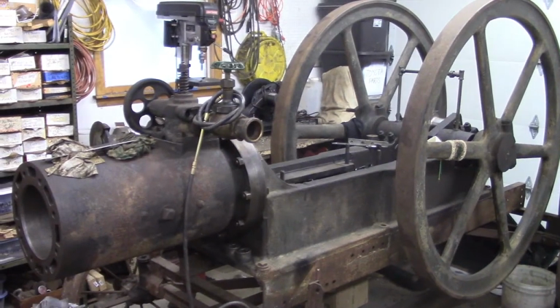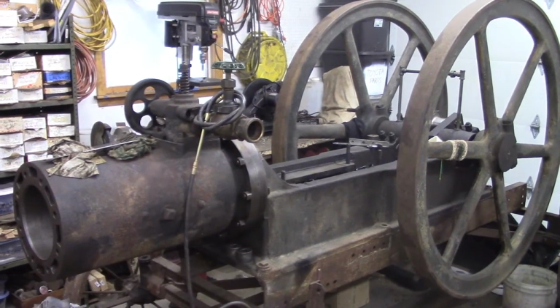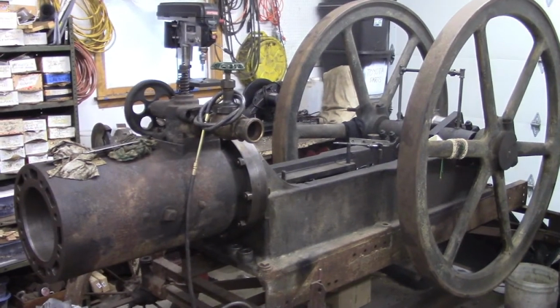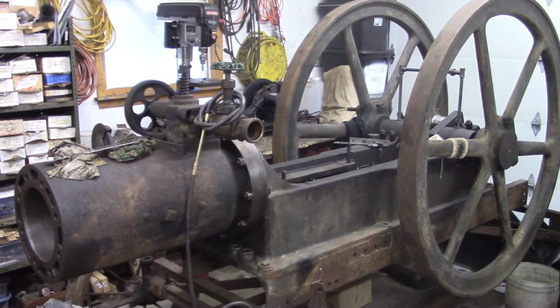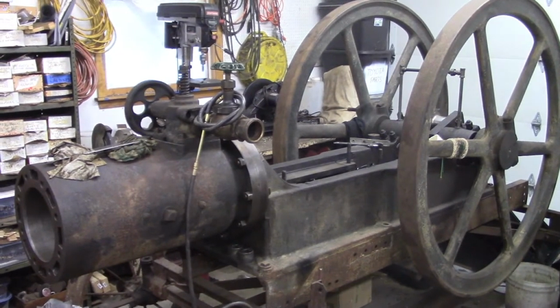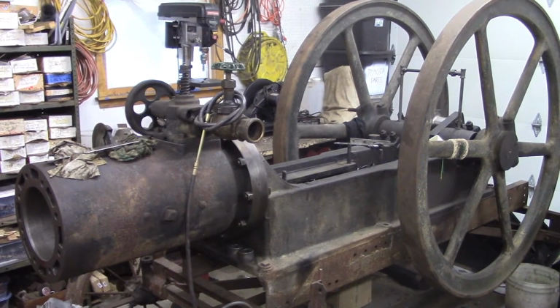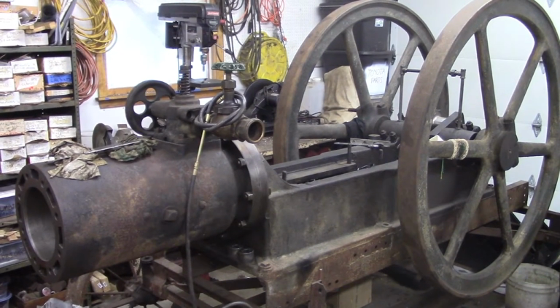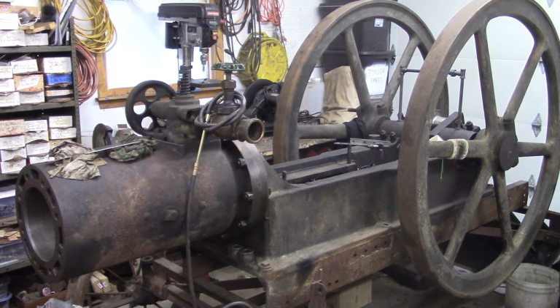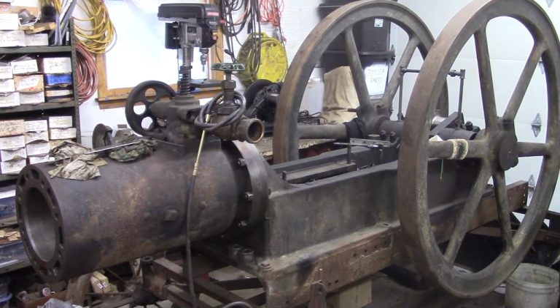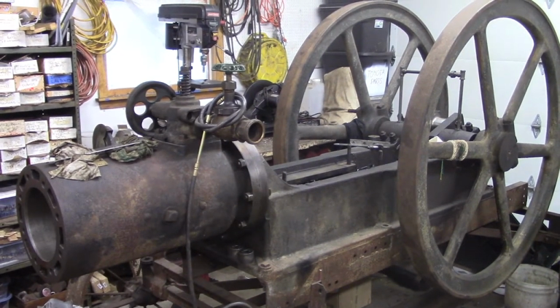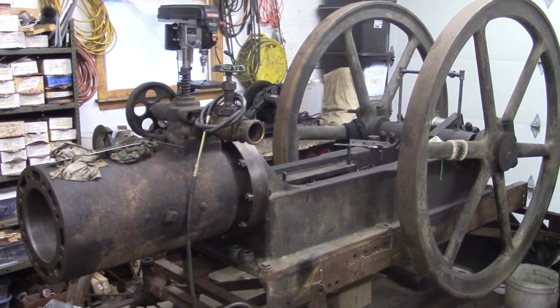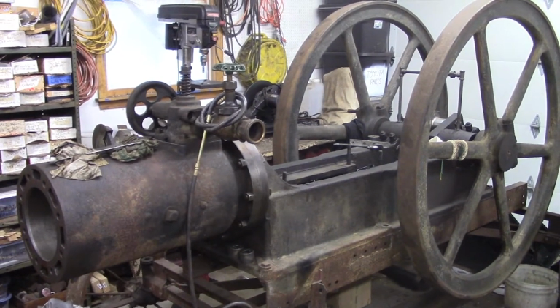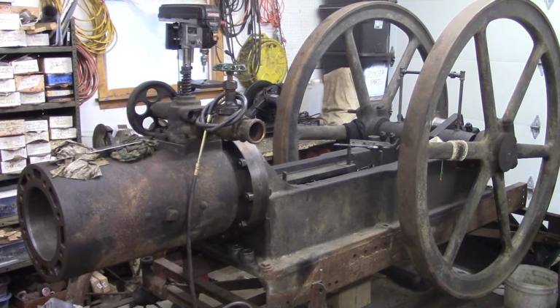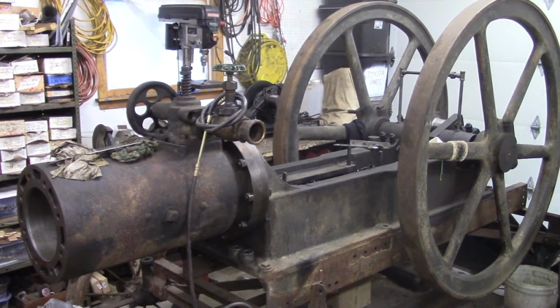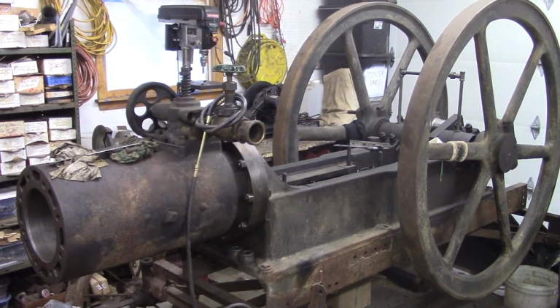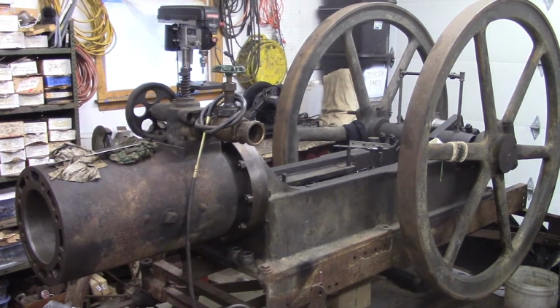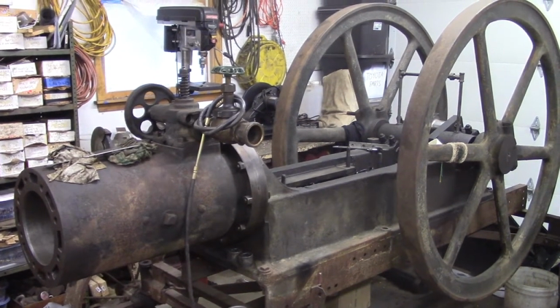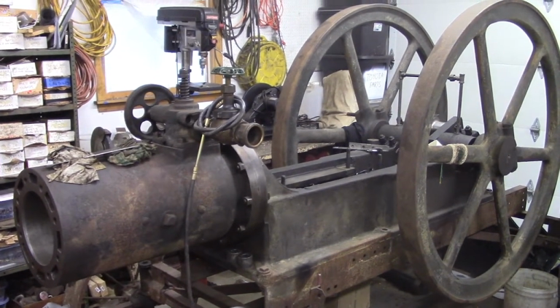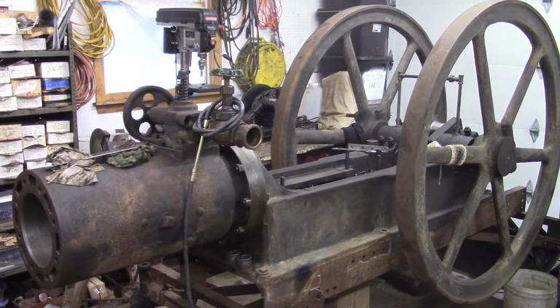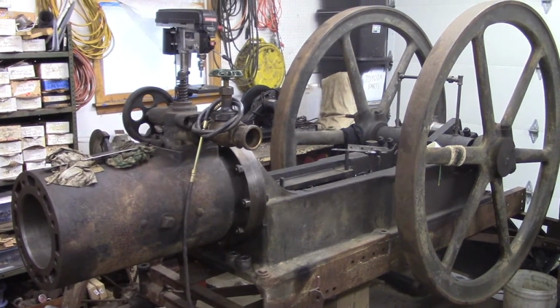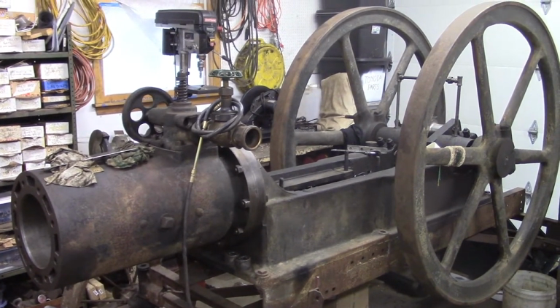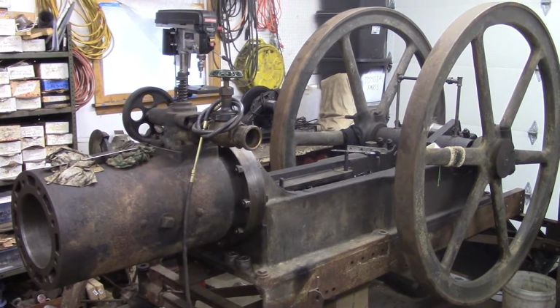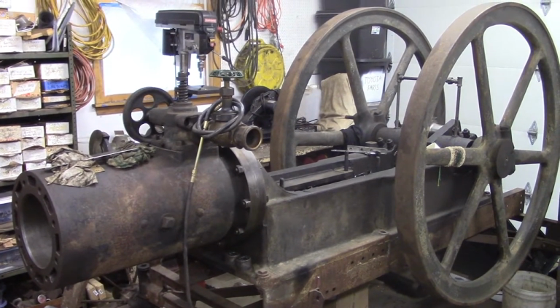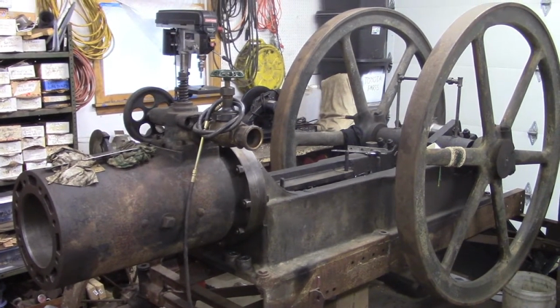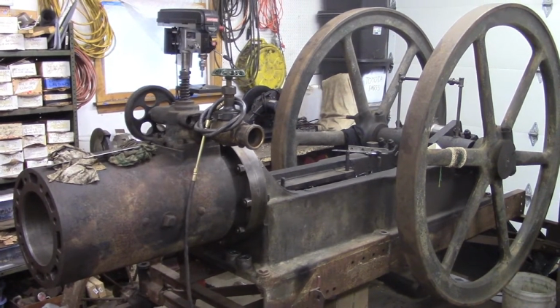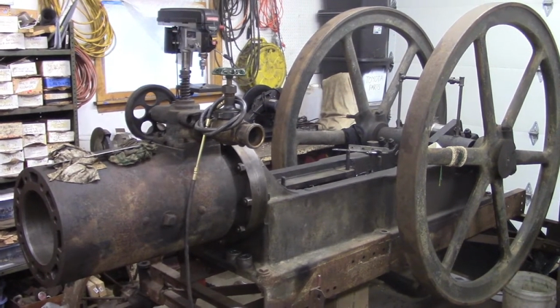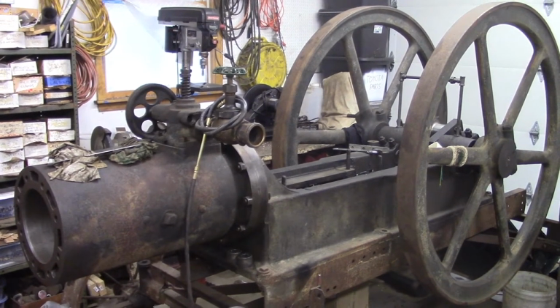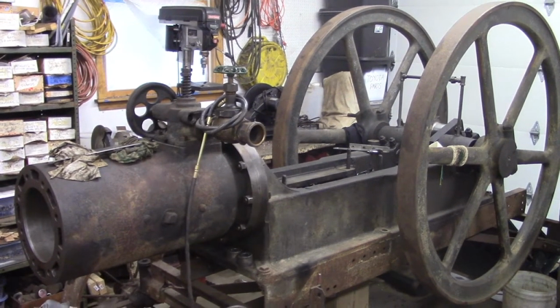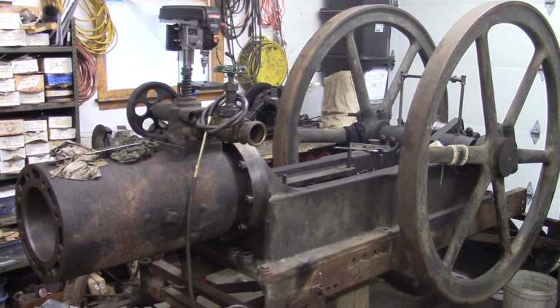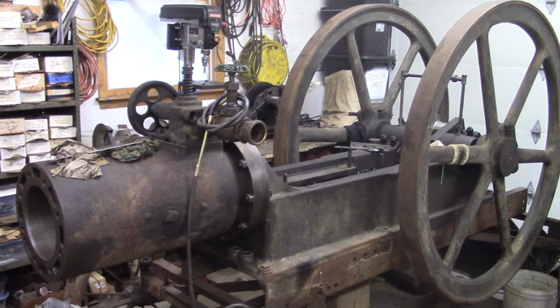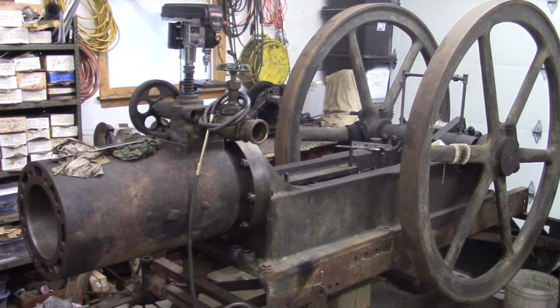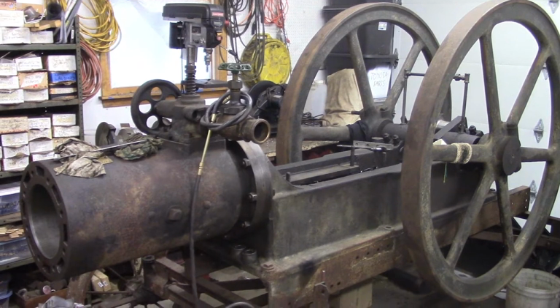Hello everyone, welcome back to the shop. We're working on the Patton Brothers again today.